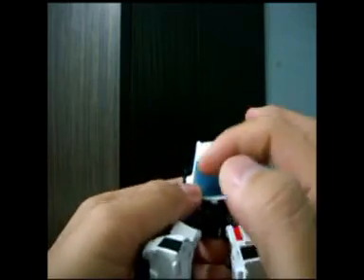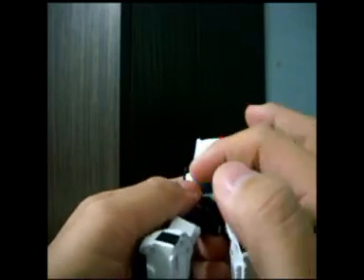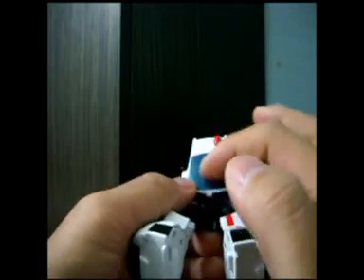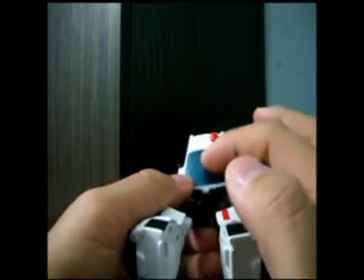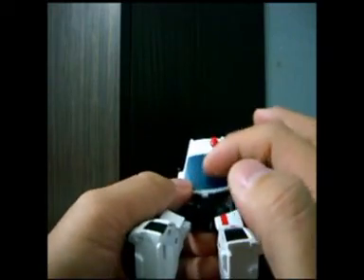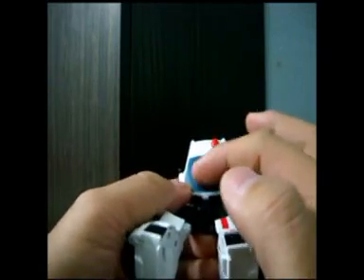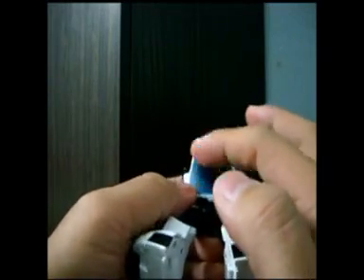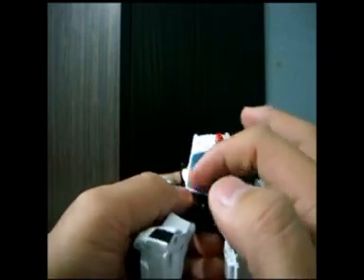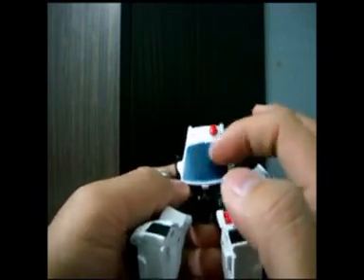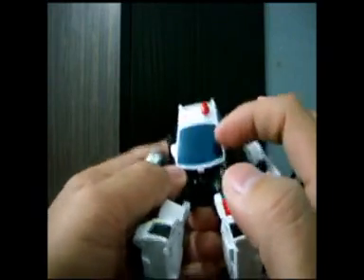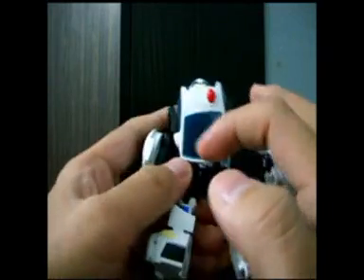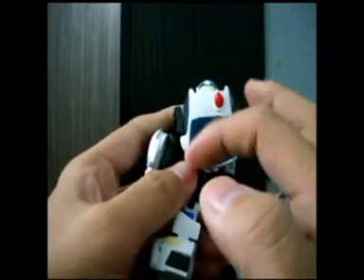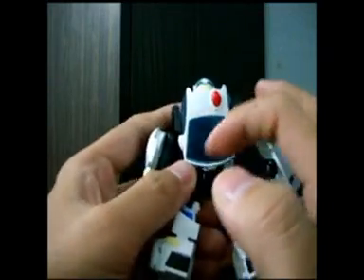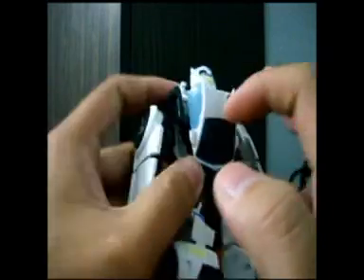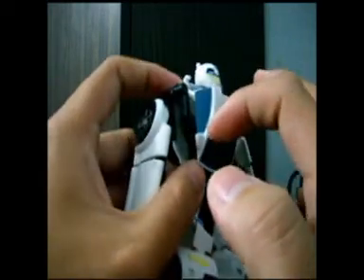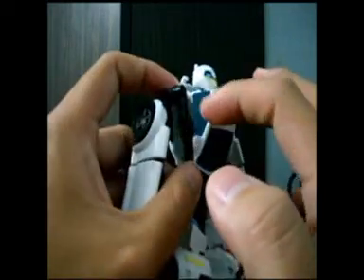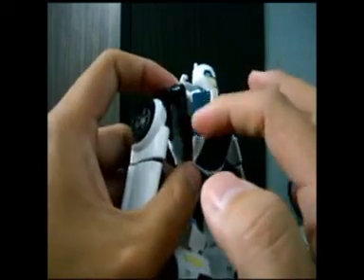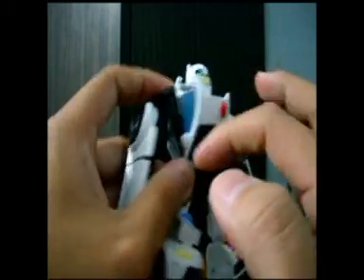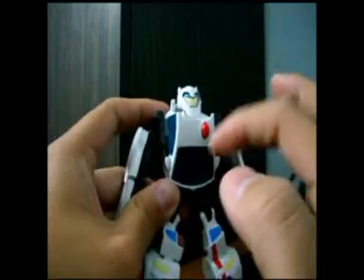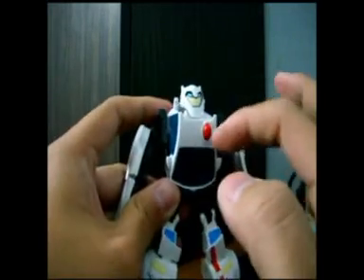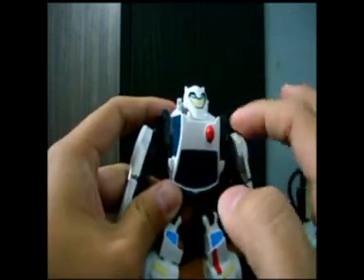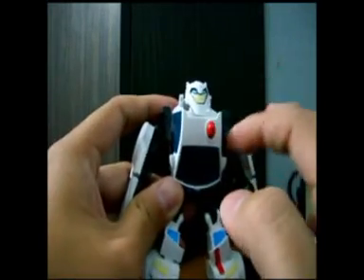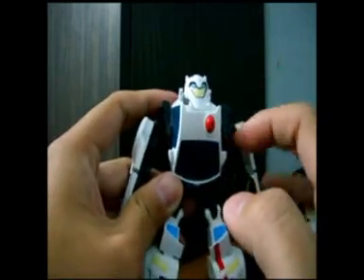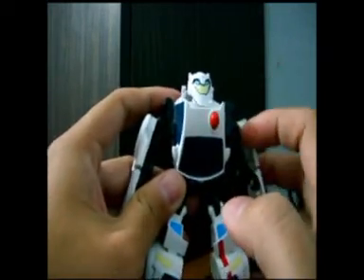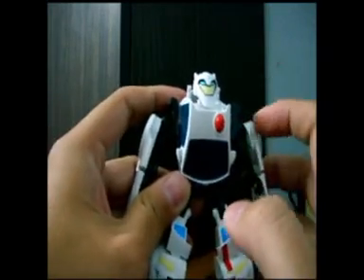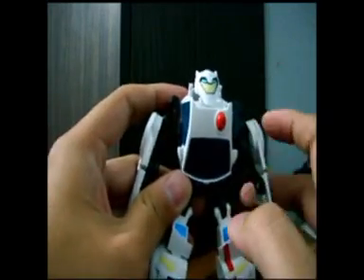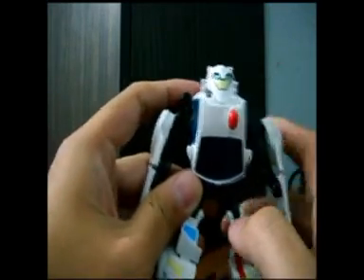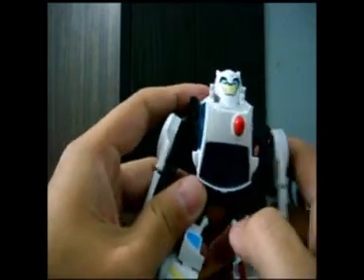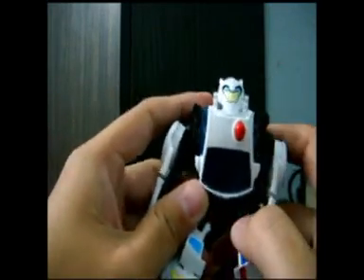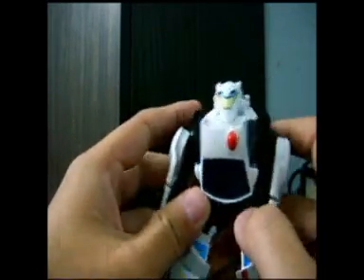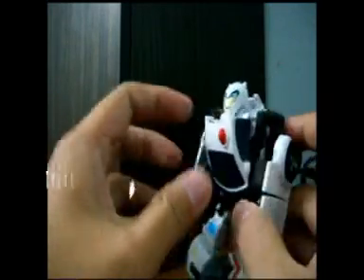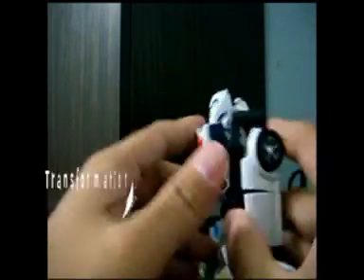The windscreen is painted — not see-through, not clear plastic.